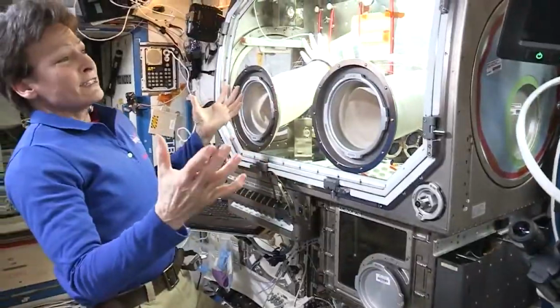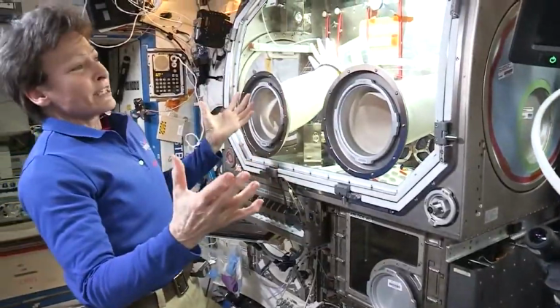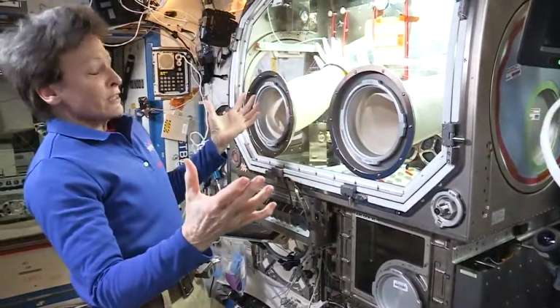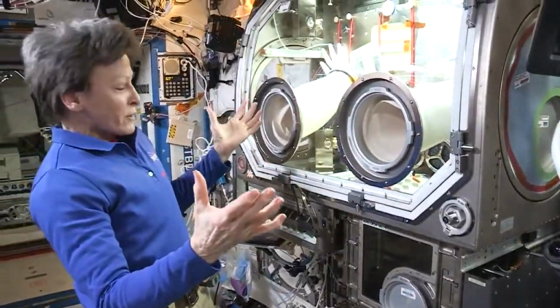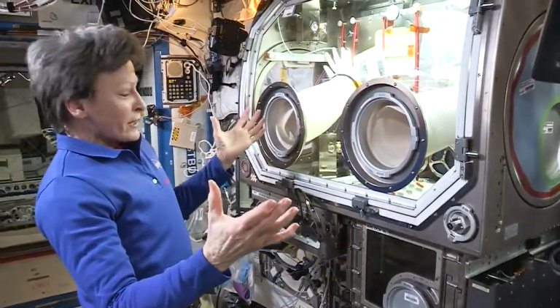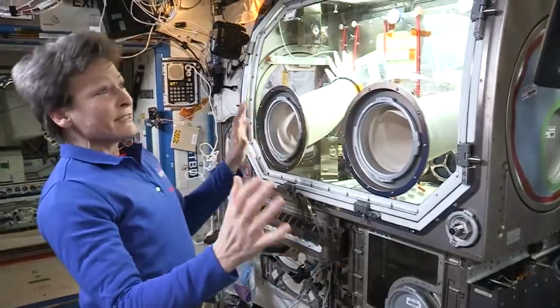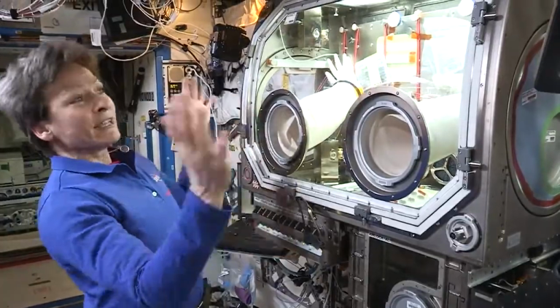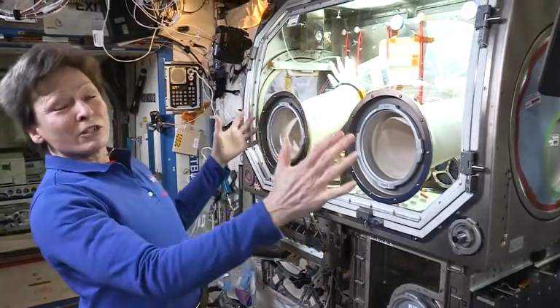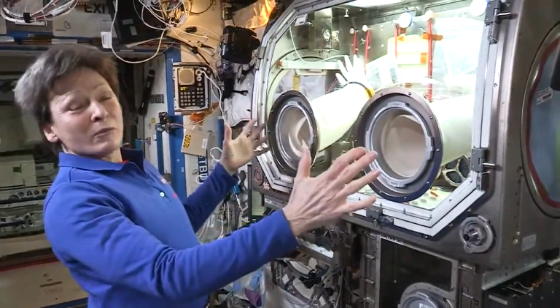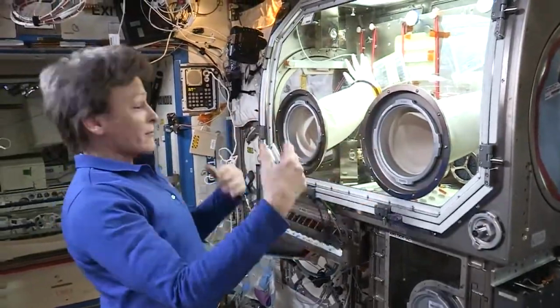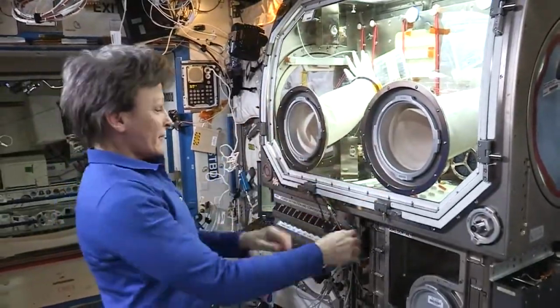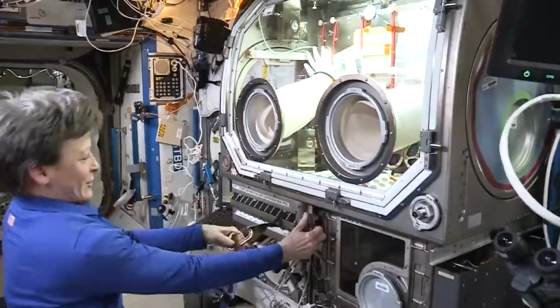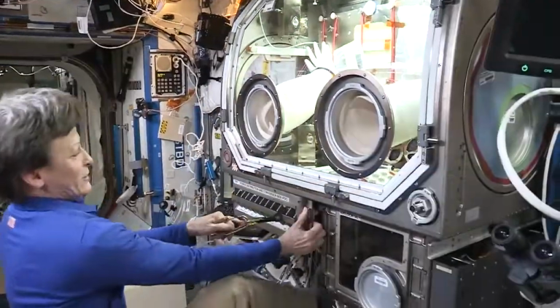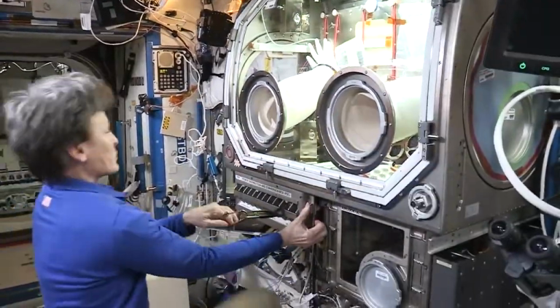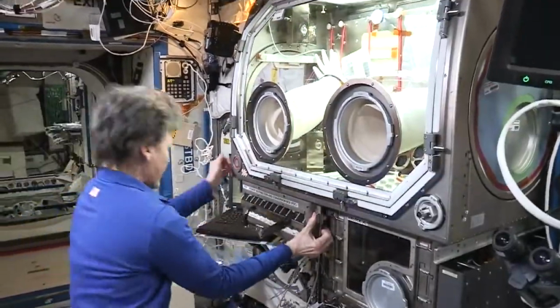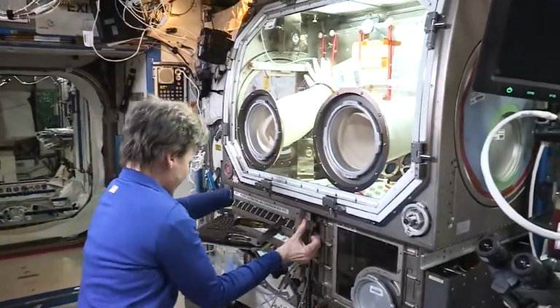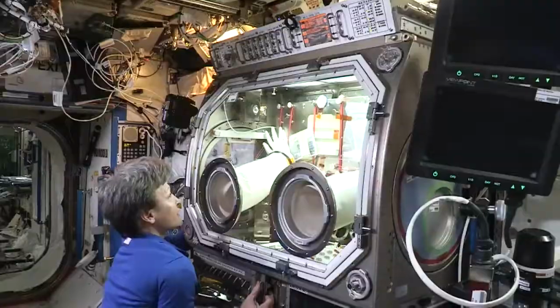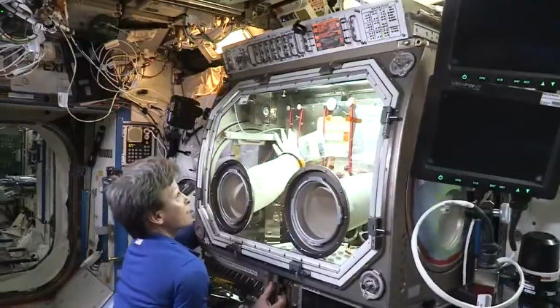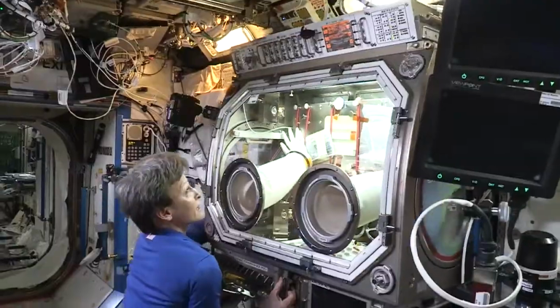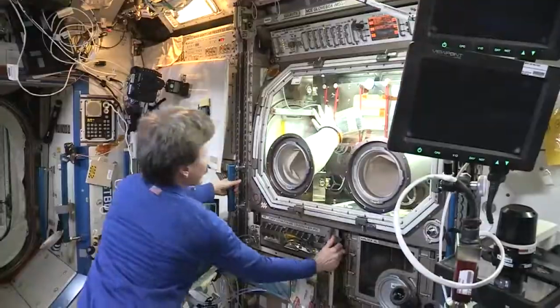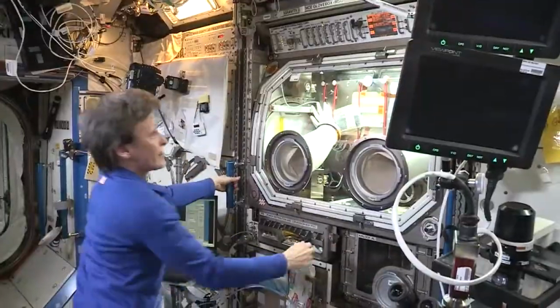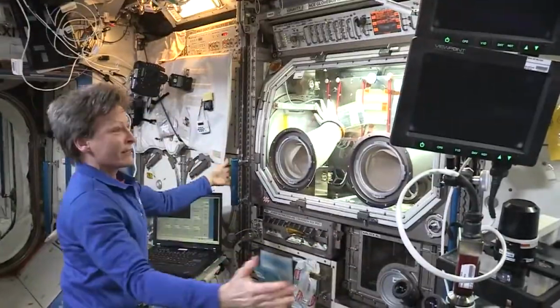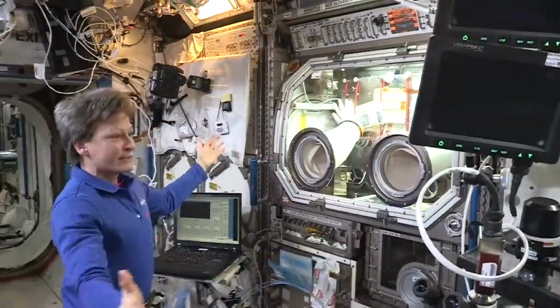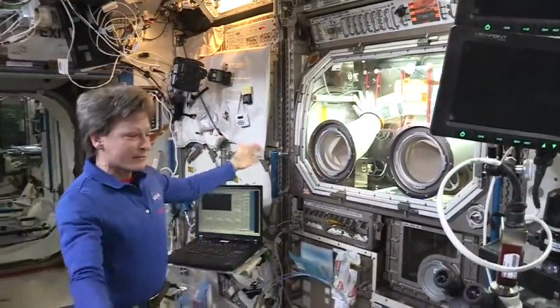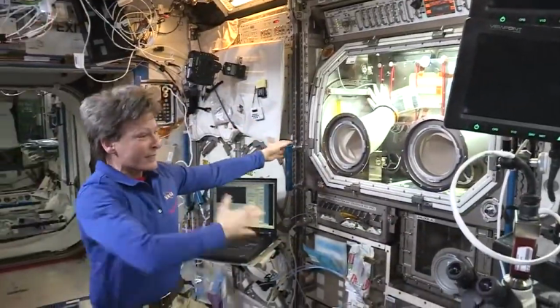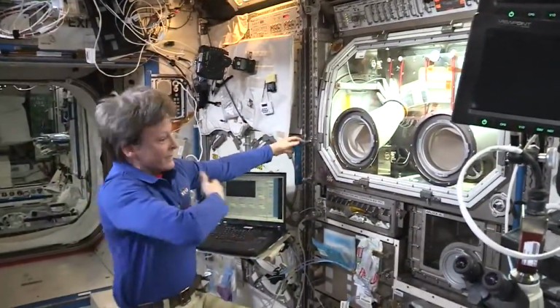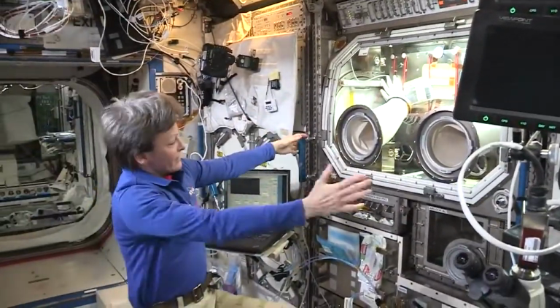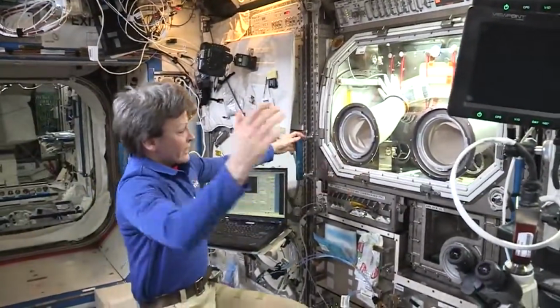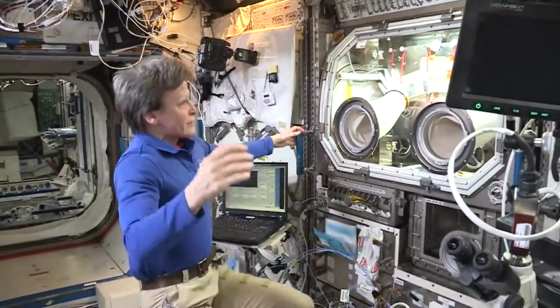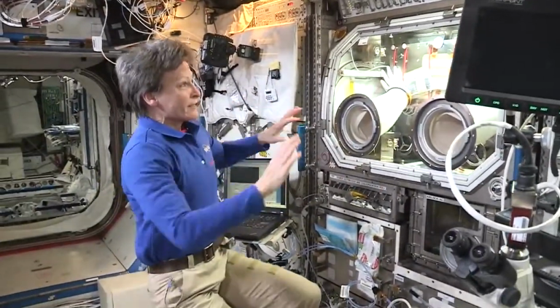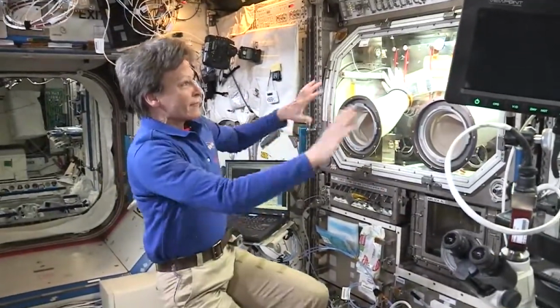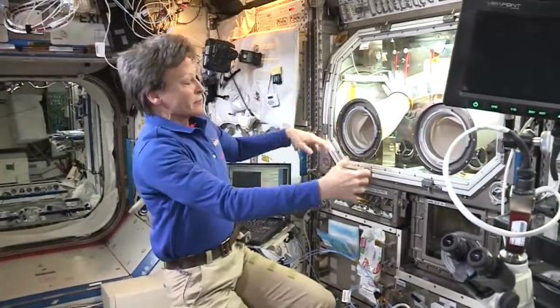It's kind of like a transformer. At the end of the day when you're done working with it, you just push it back into the rack. There we go — and it fits right in very nicely within the rack volume.